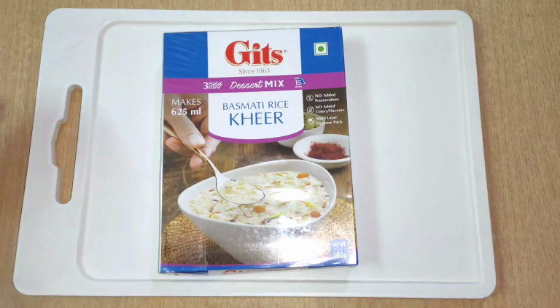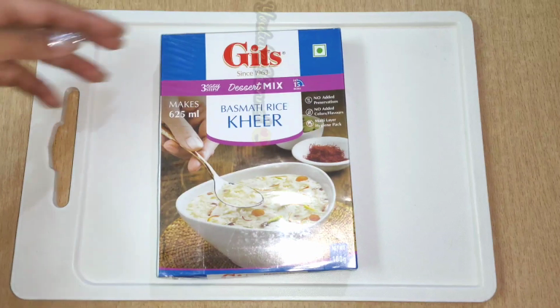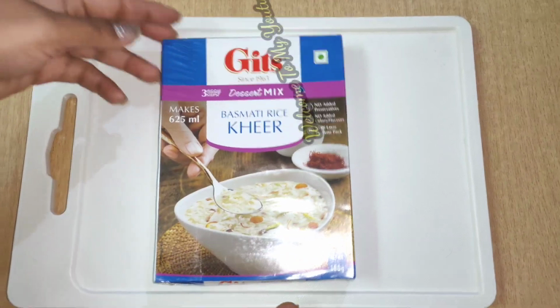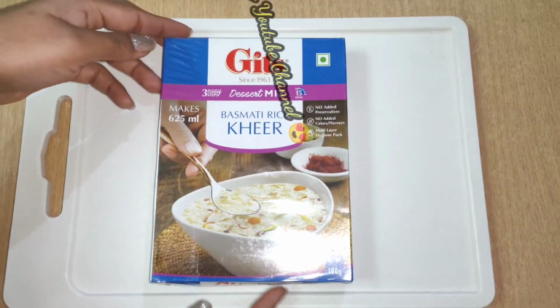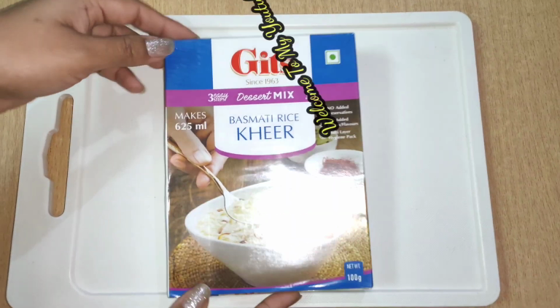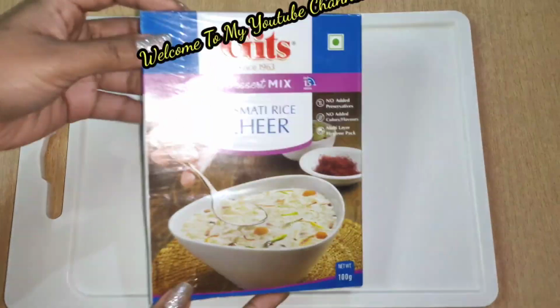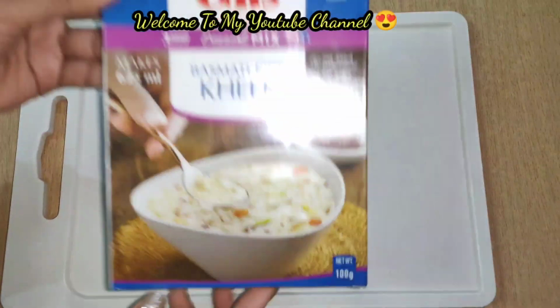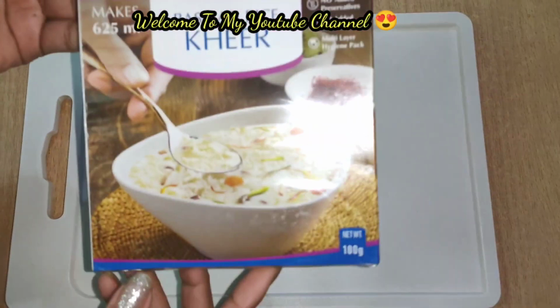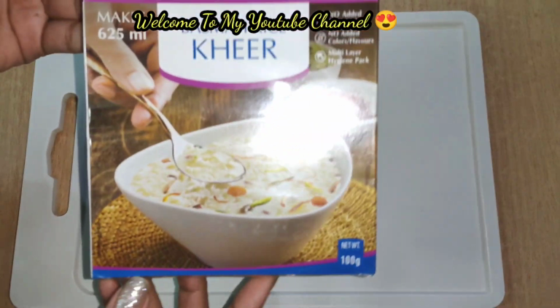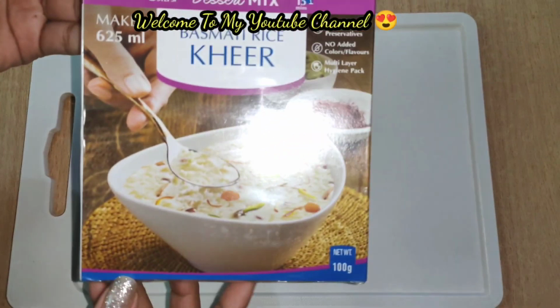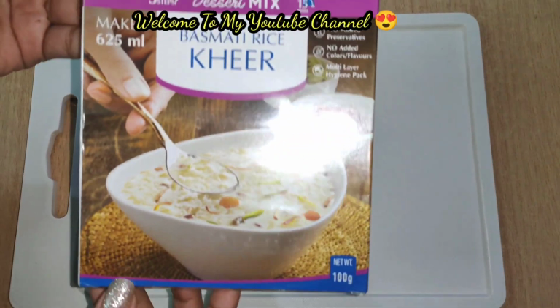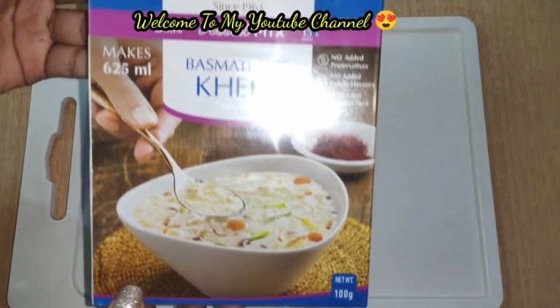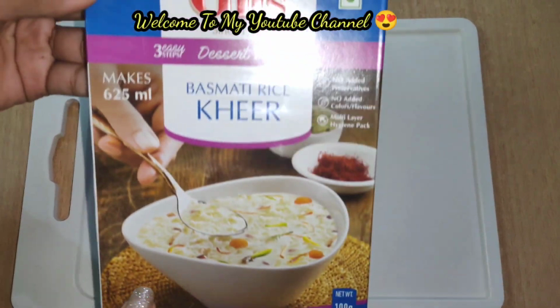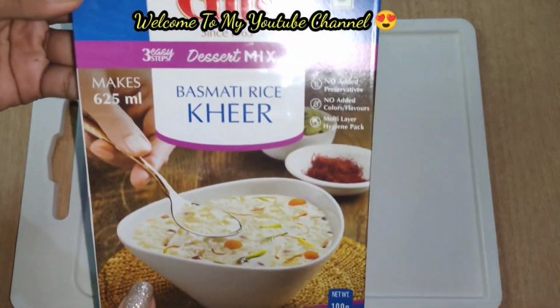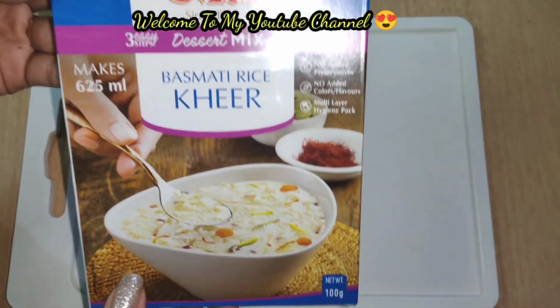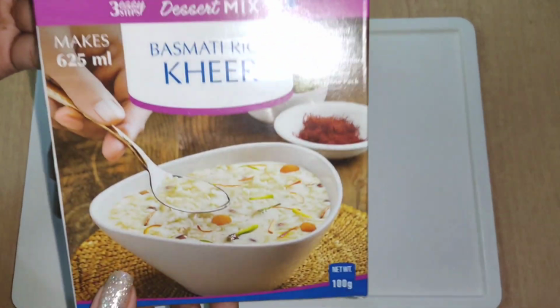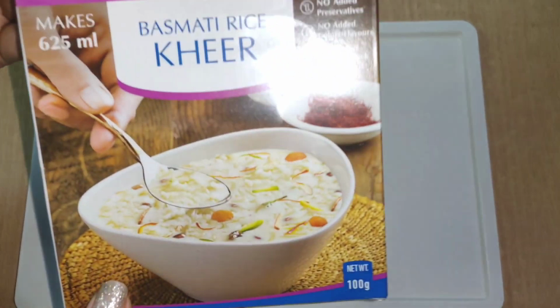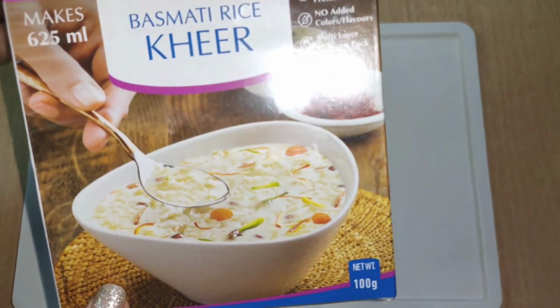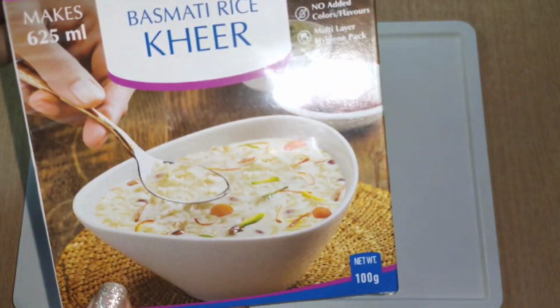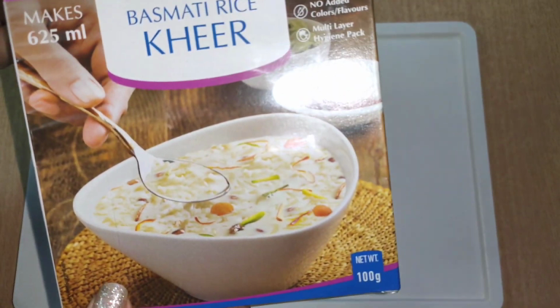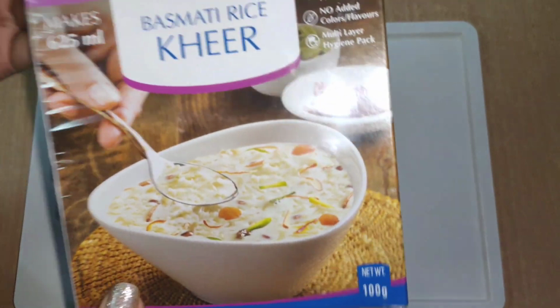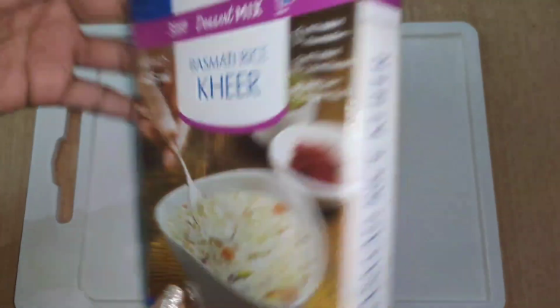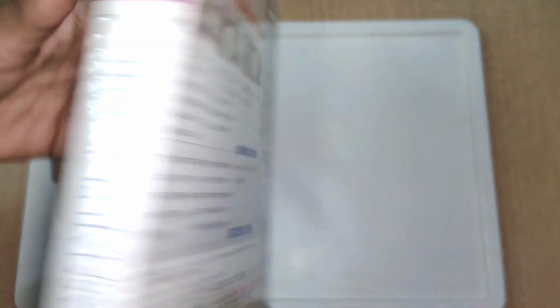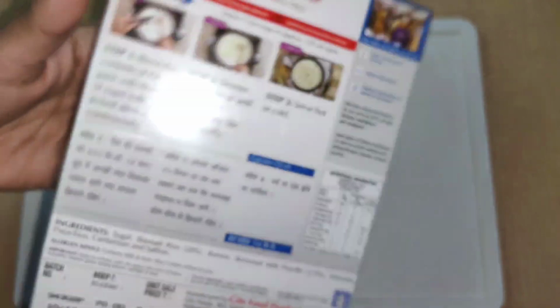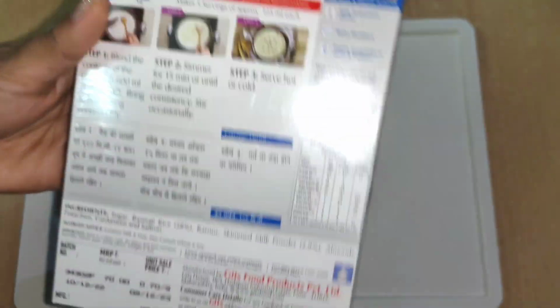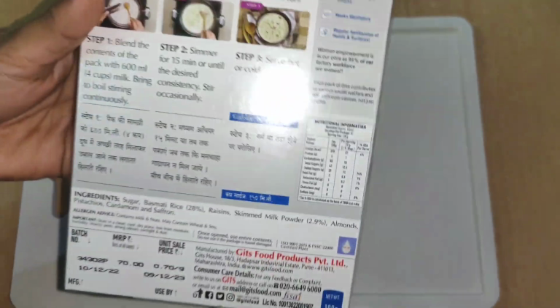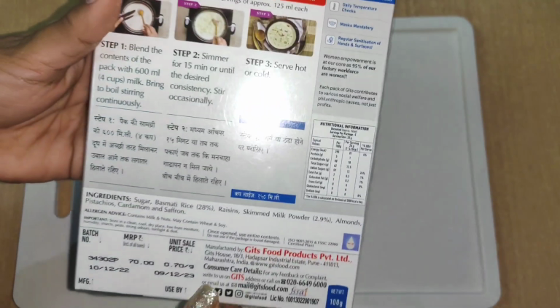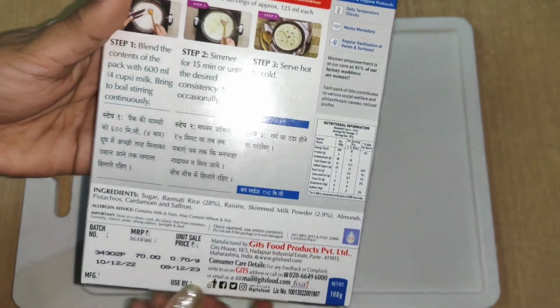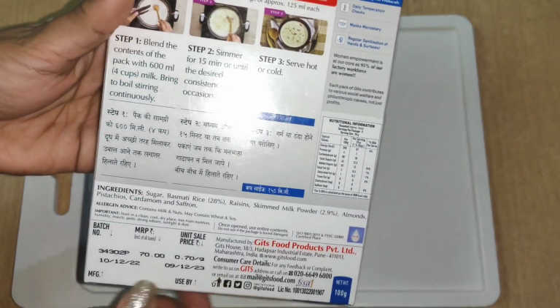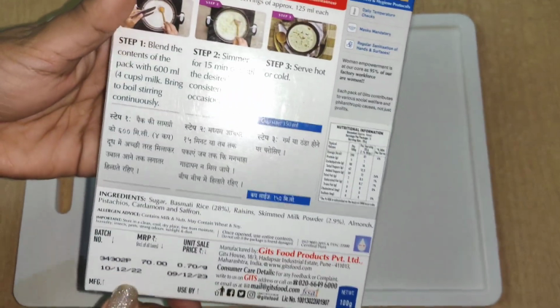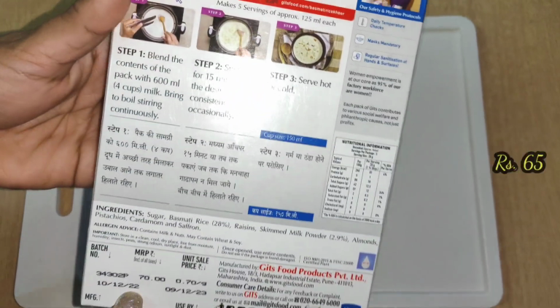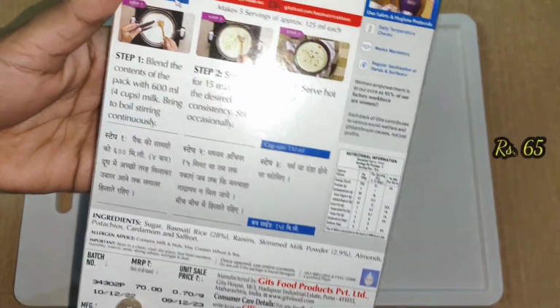Welcome to my YouTube channel friends. Today we are going to make rice.